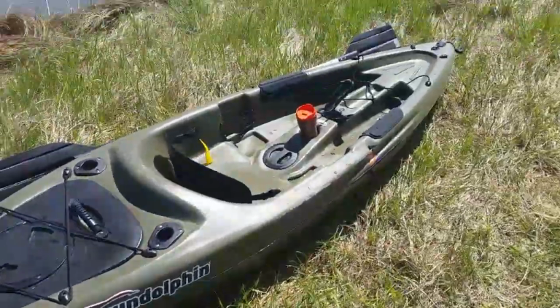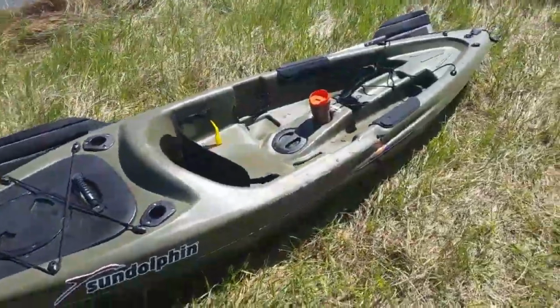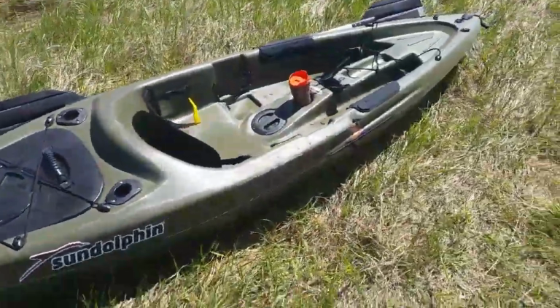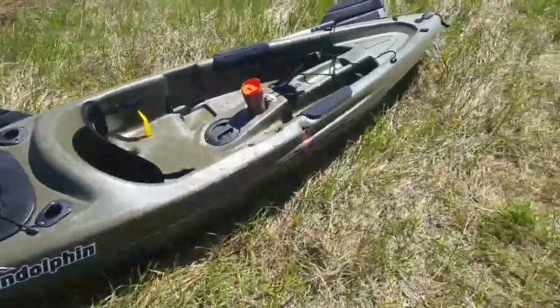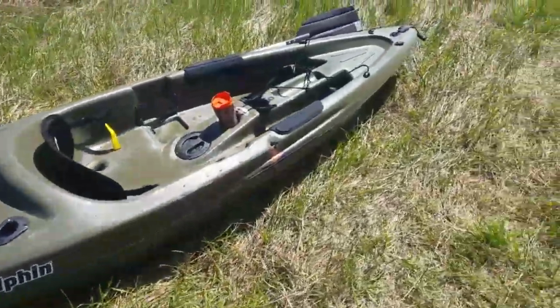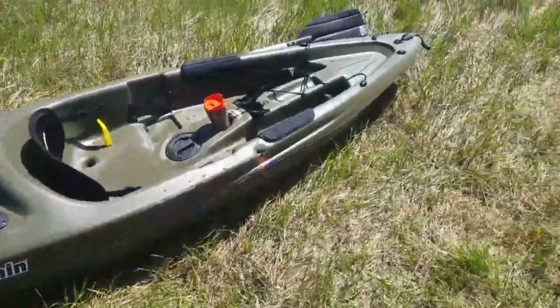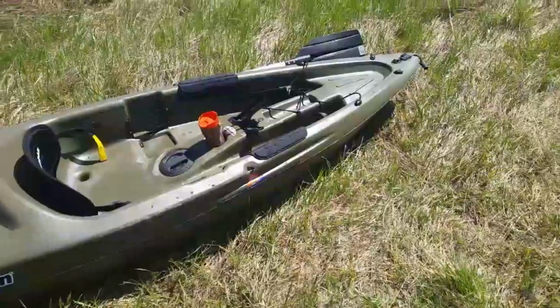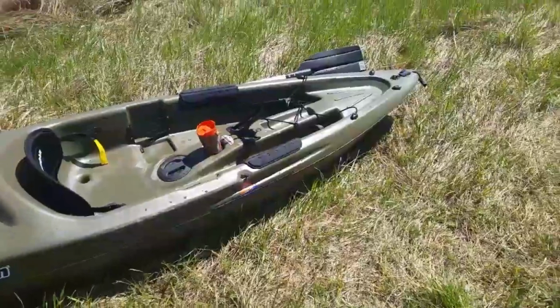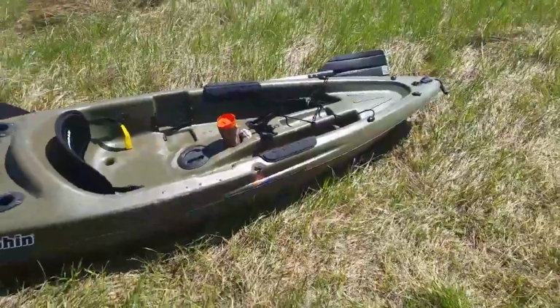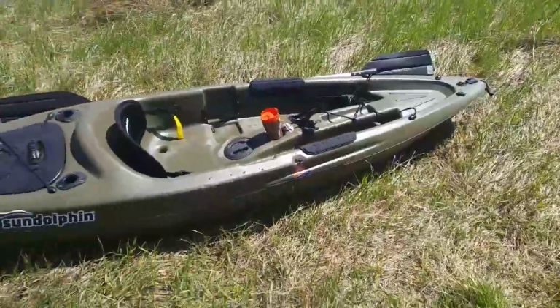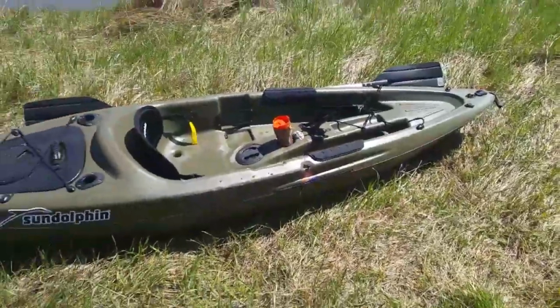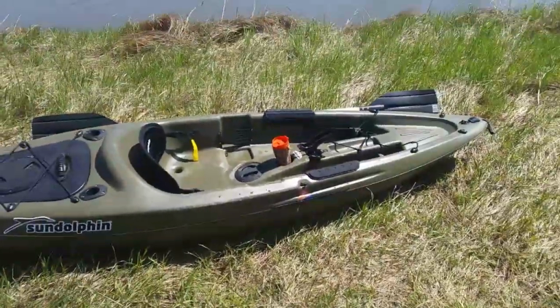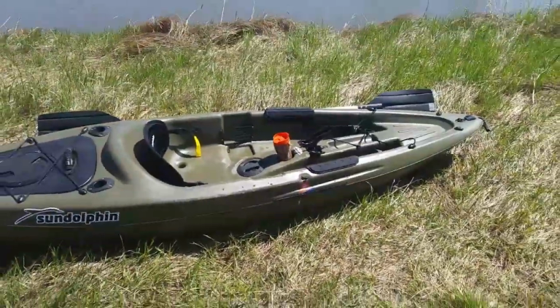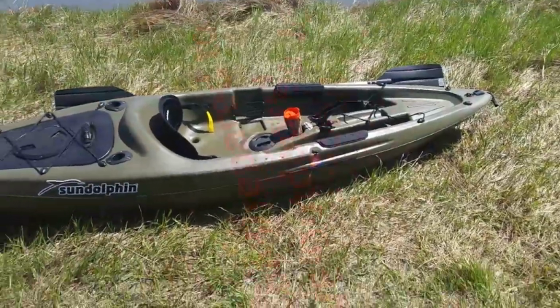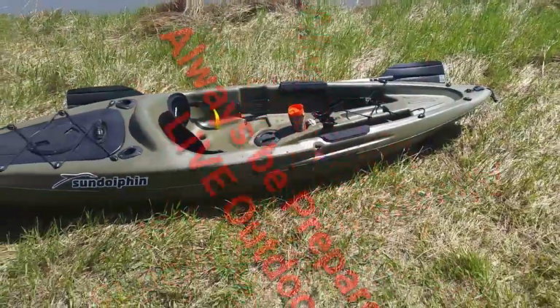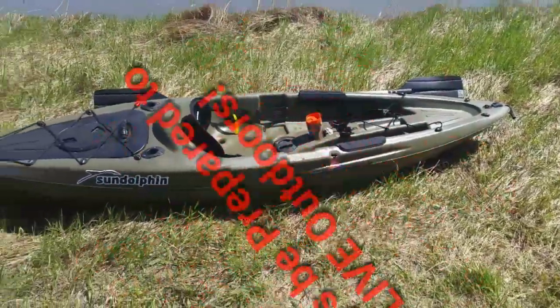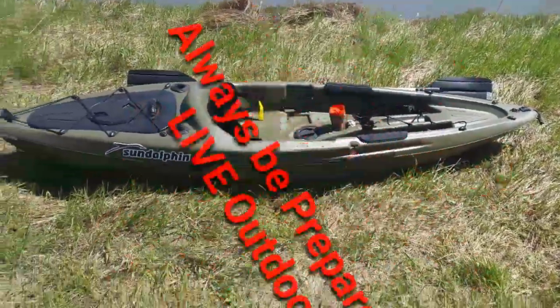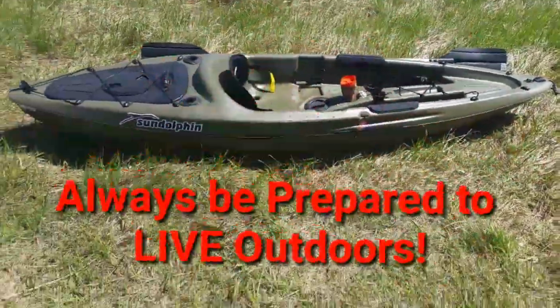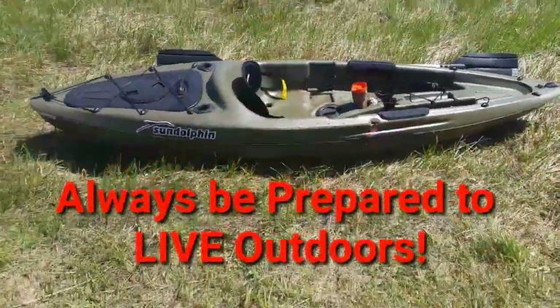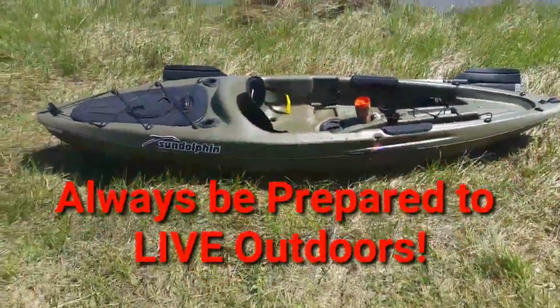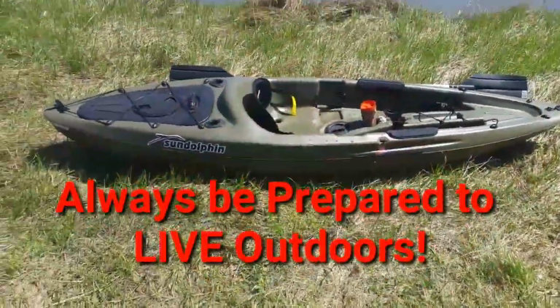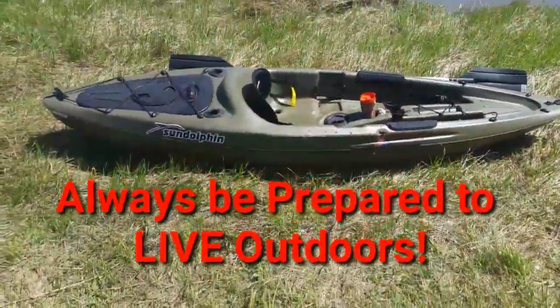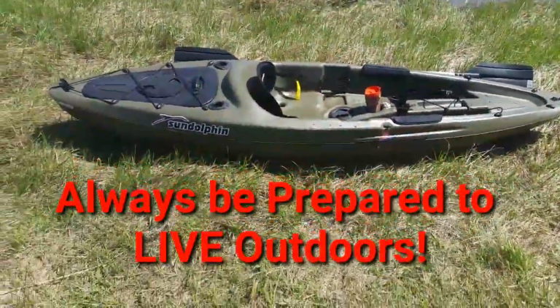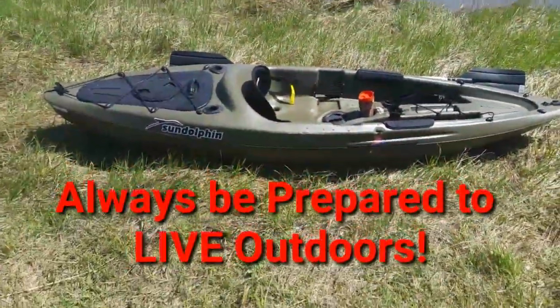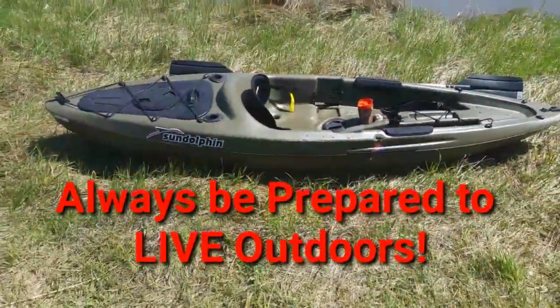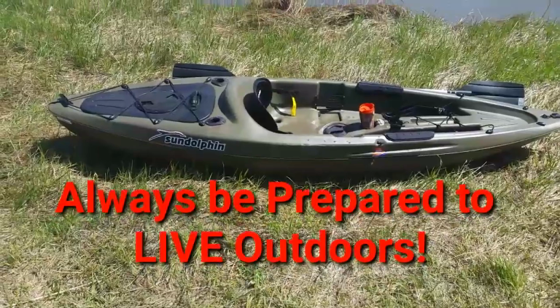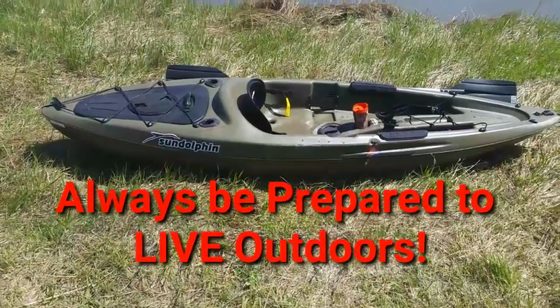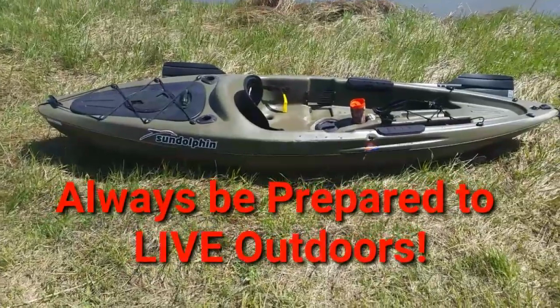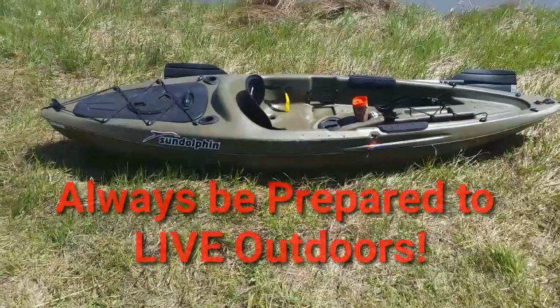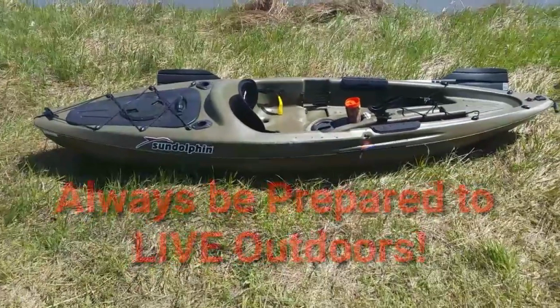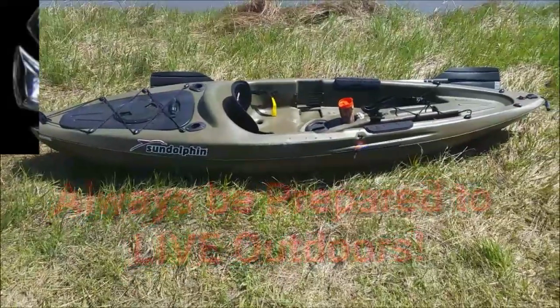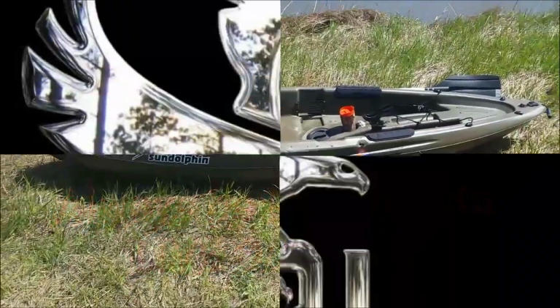This is a piece of One Paradise Outdoors. Don't always forget — always be prepared to live outdoors.